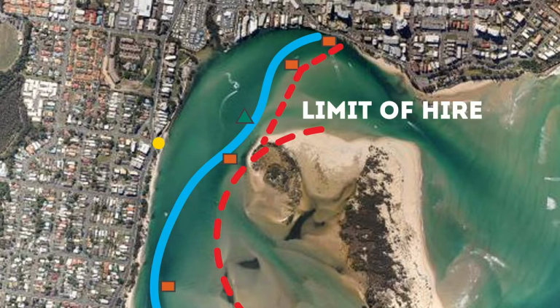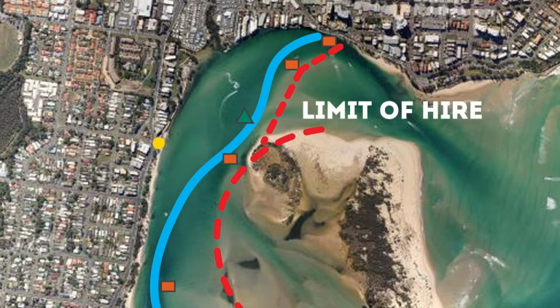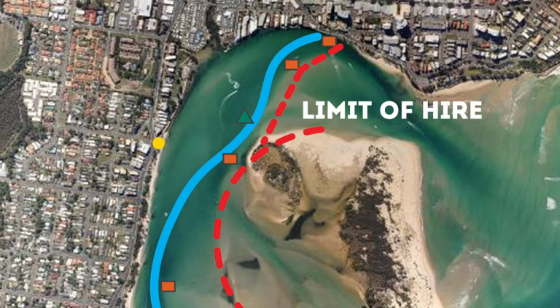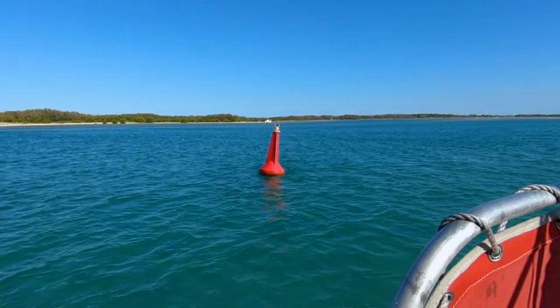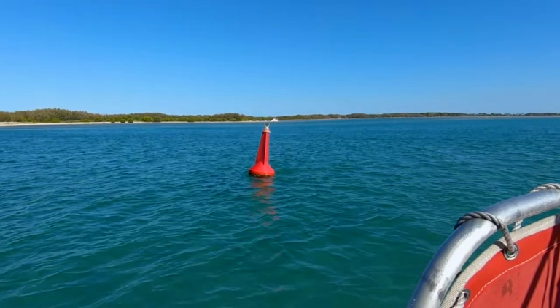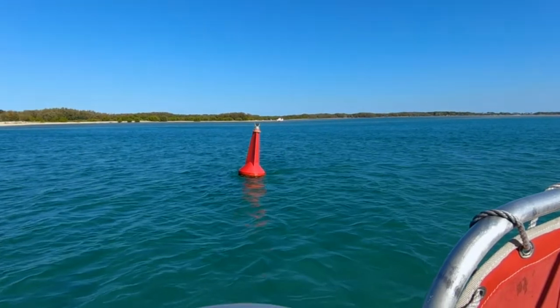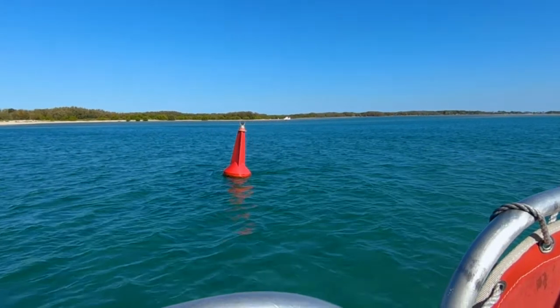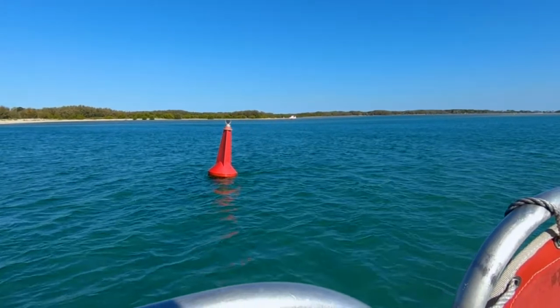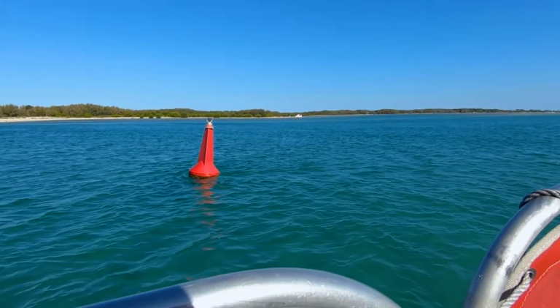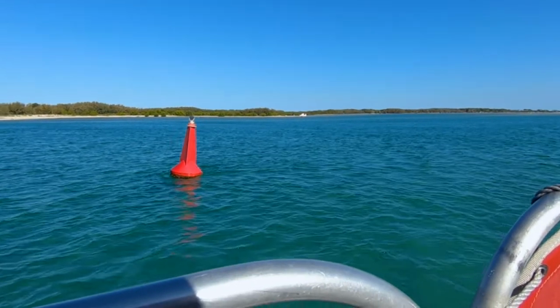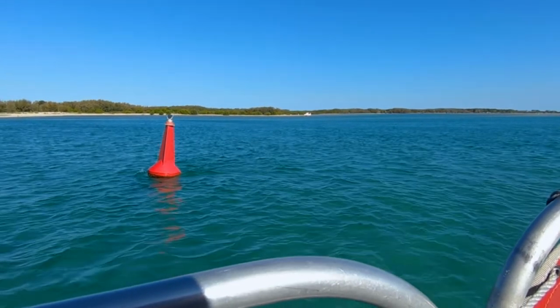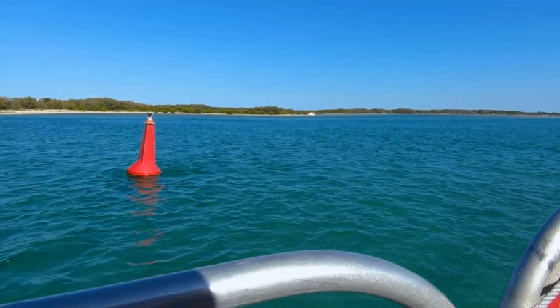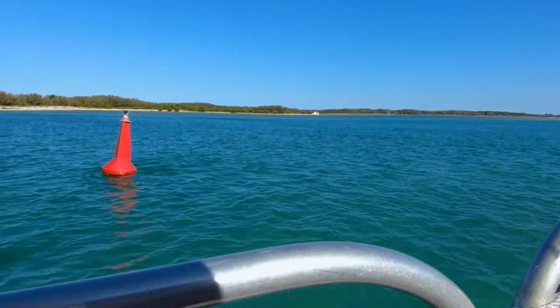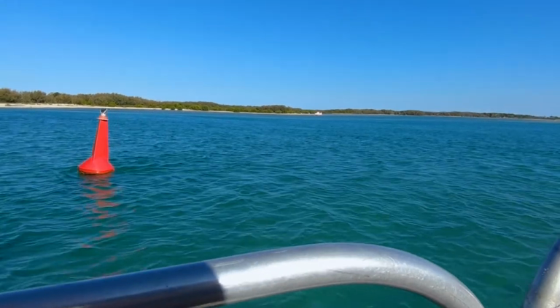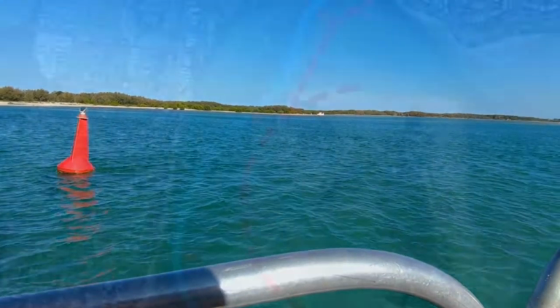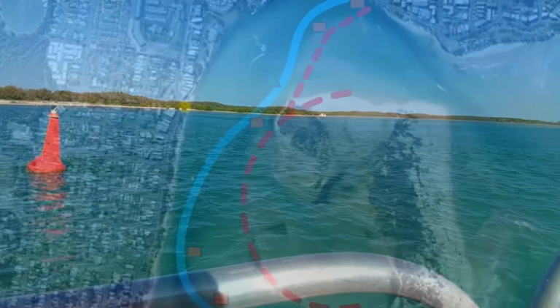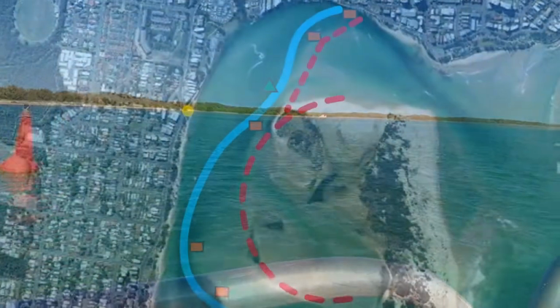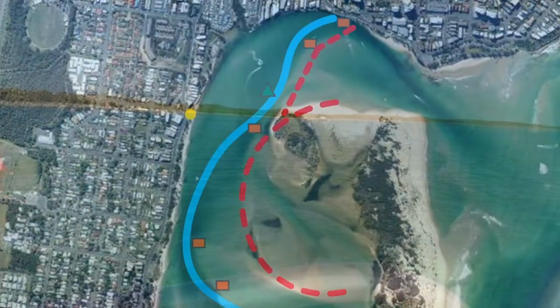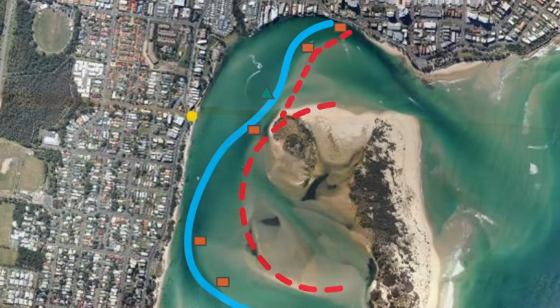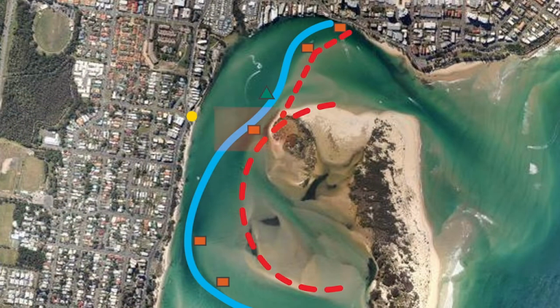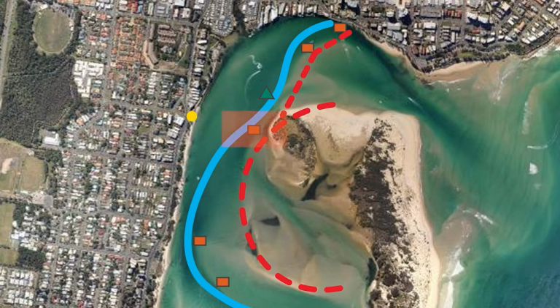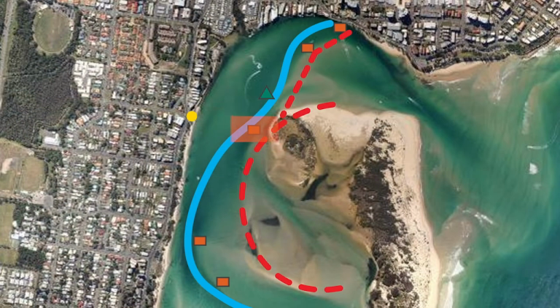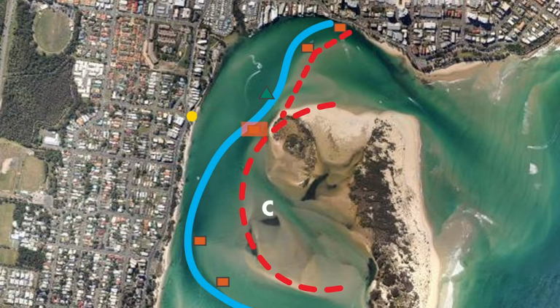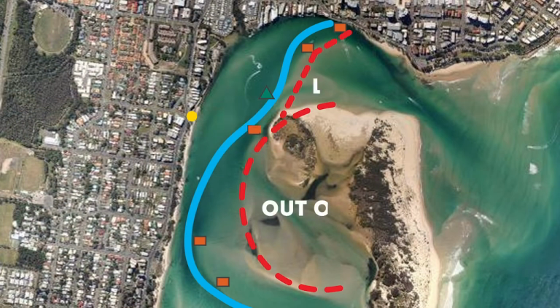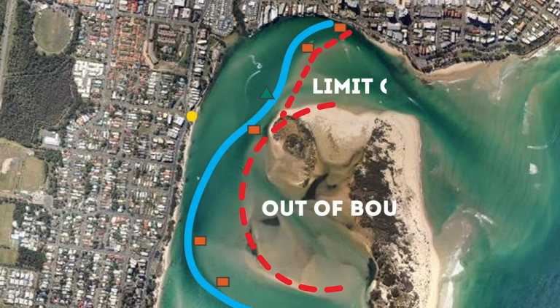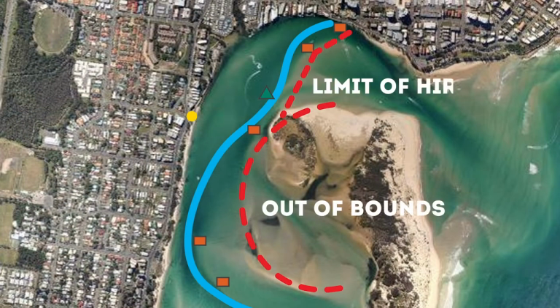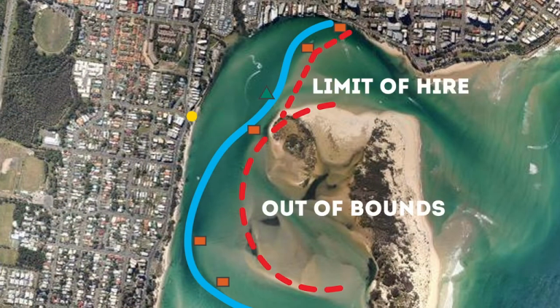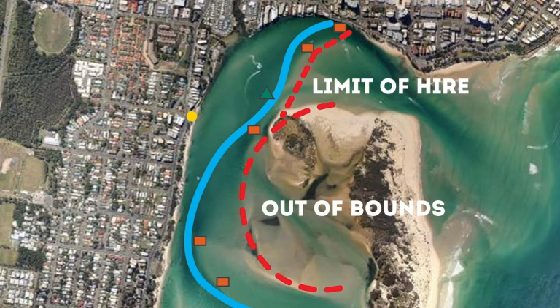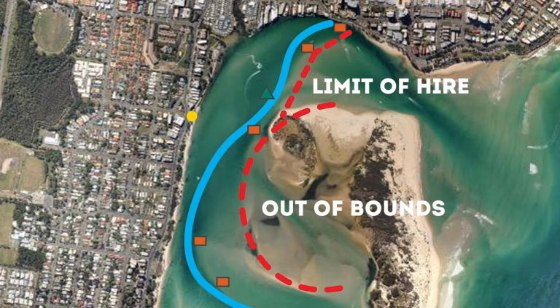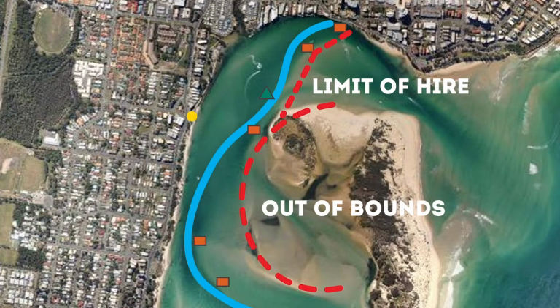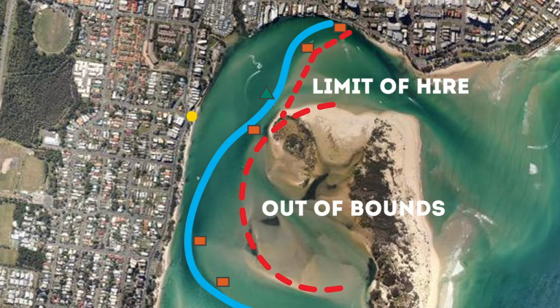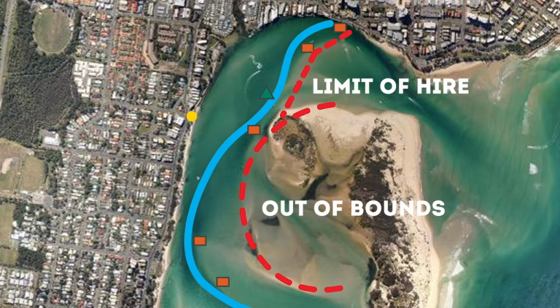Also, this red channel marker directly in front of us — the waters beyond there are out of bounds, it's far too shallow.